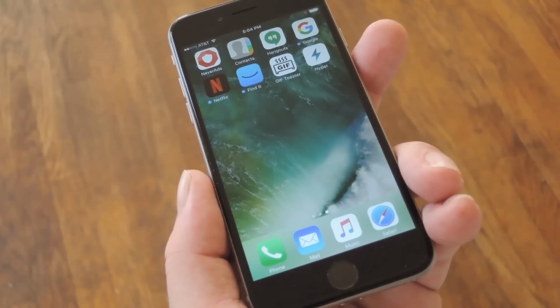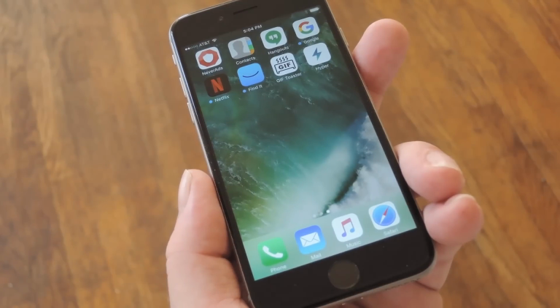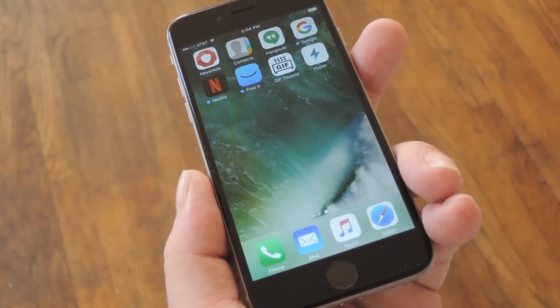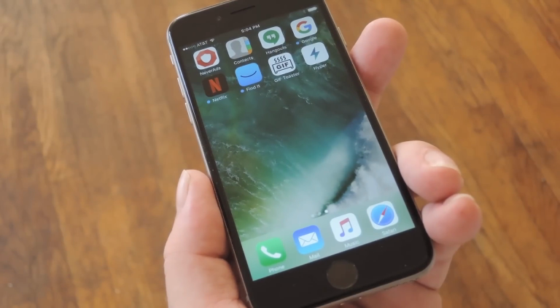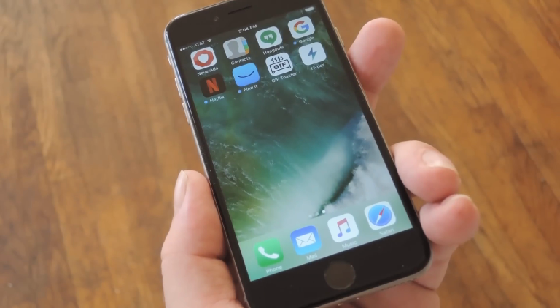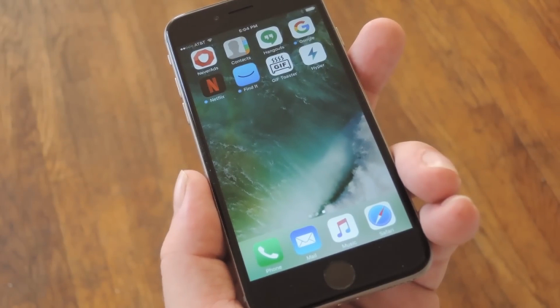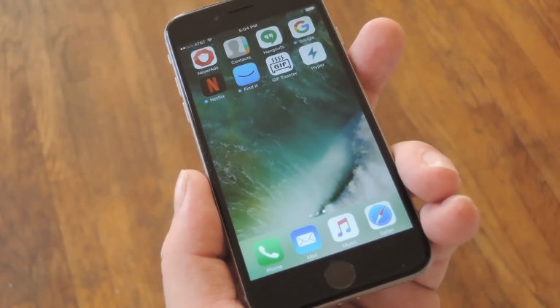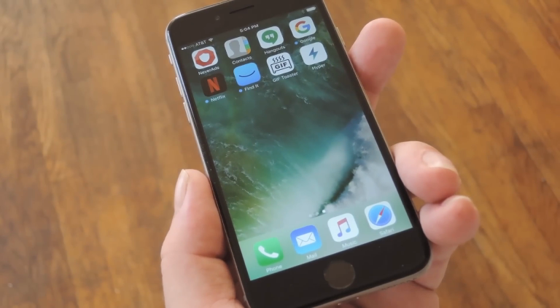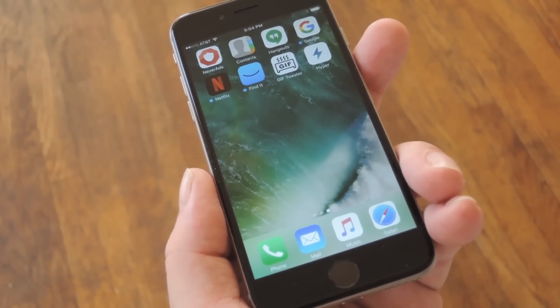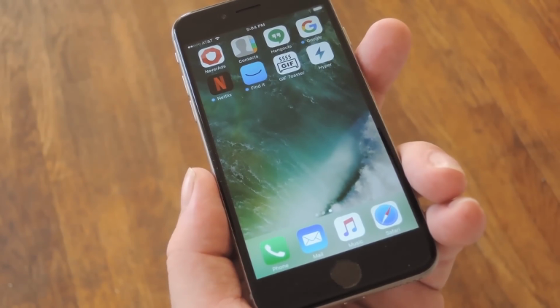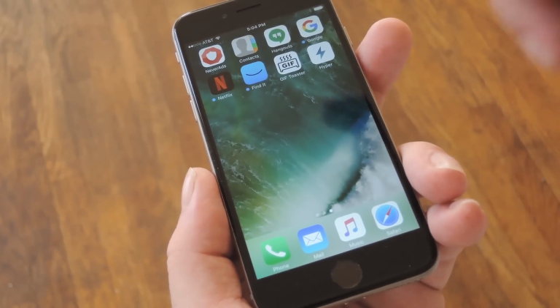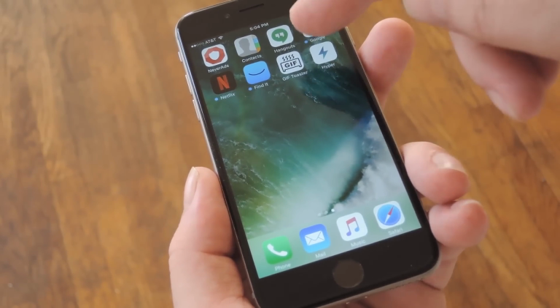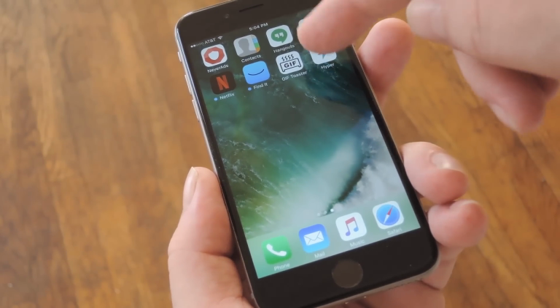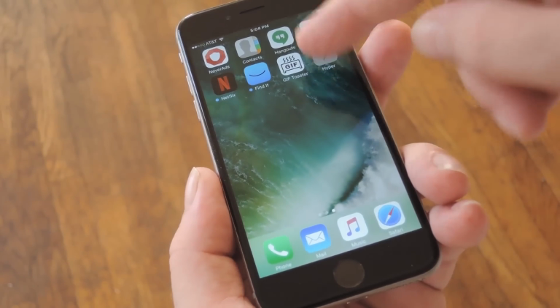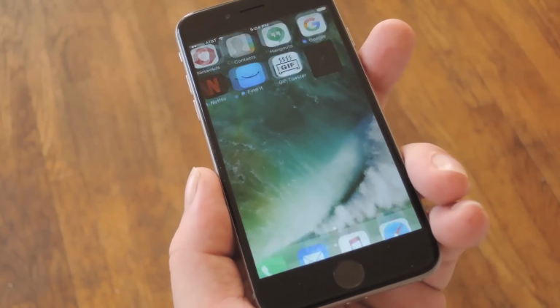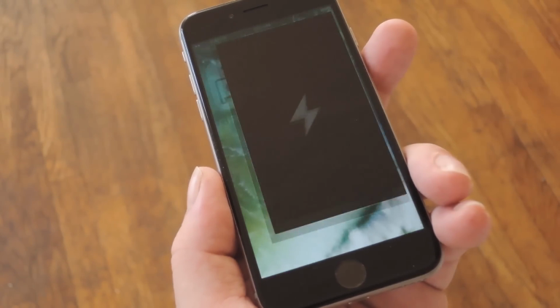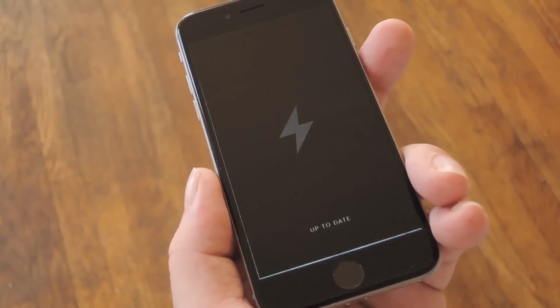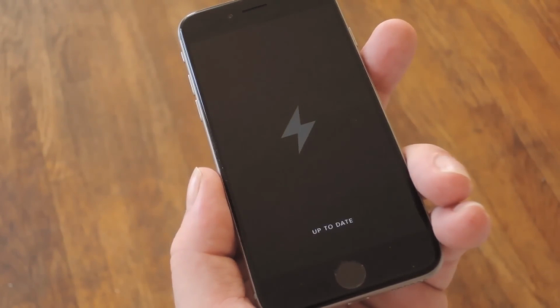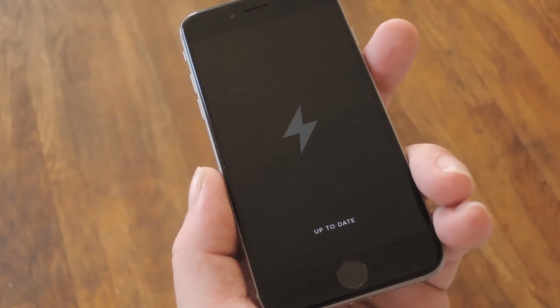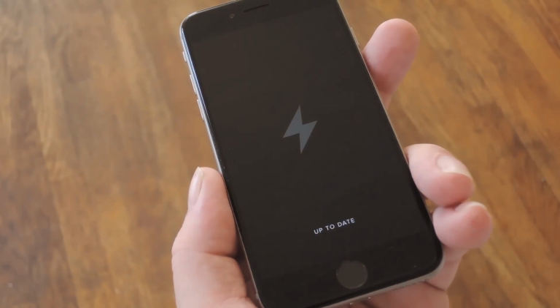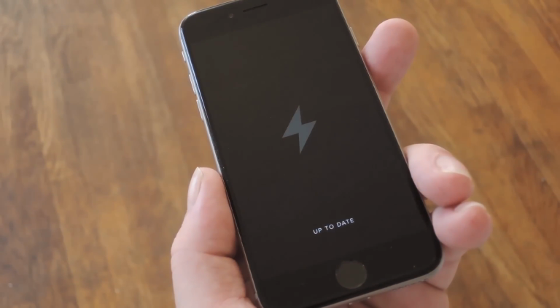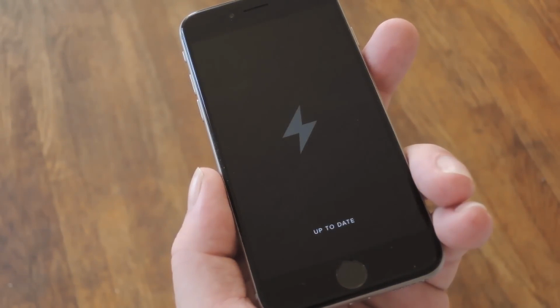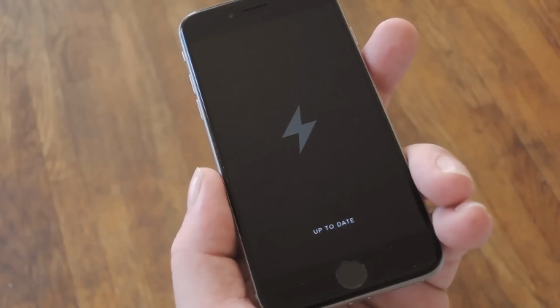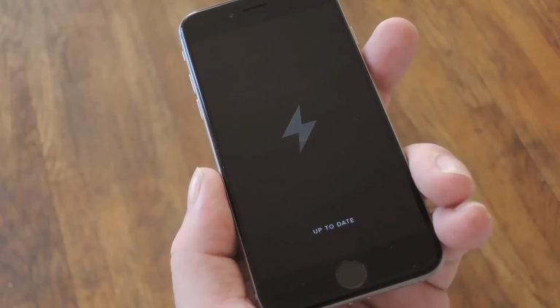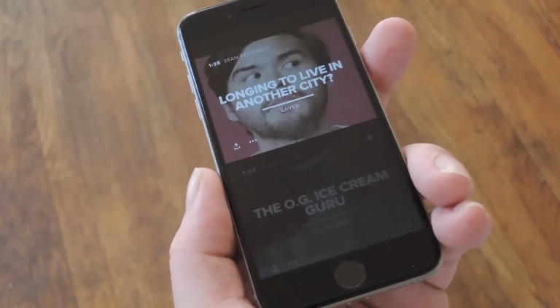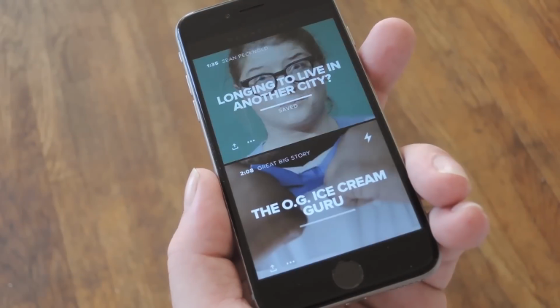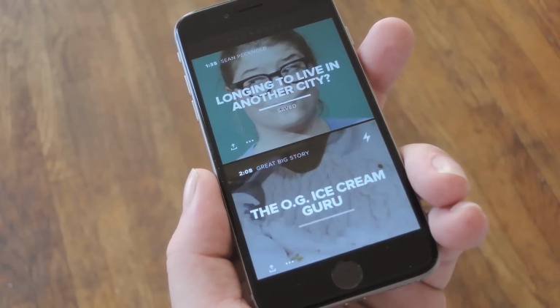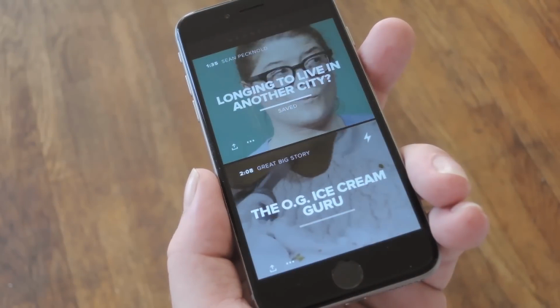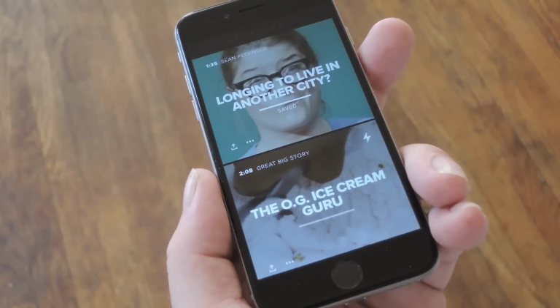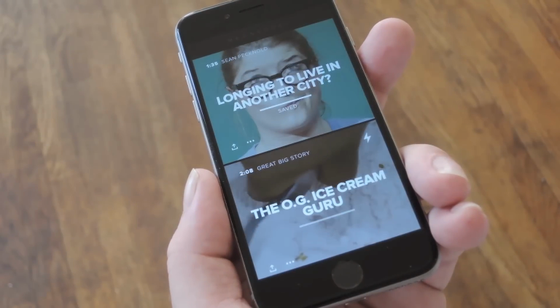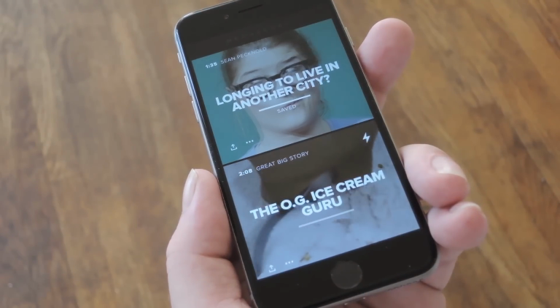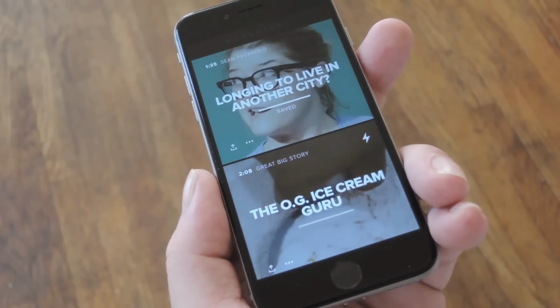Hey, what's up everybody, it's Dallas with Gadget Hacks, and today I'm going to show you how to get the hottest videos on the internet delivered straight to your iPhone.